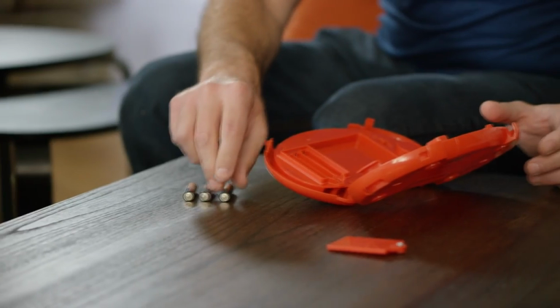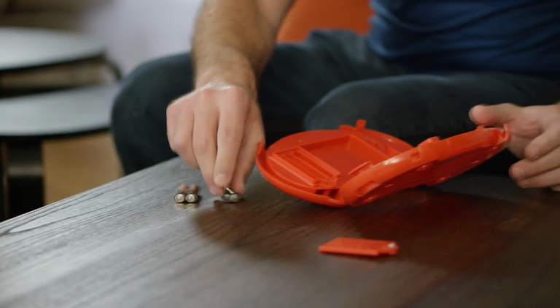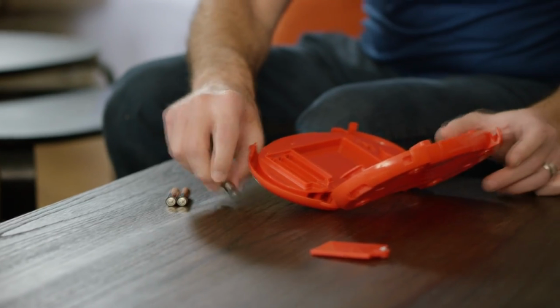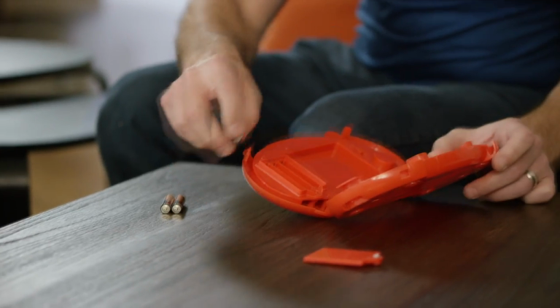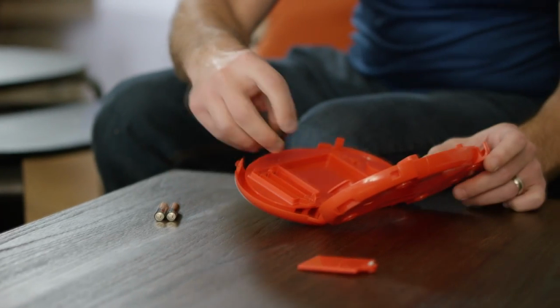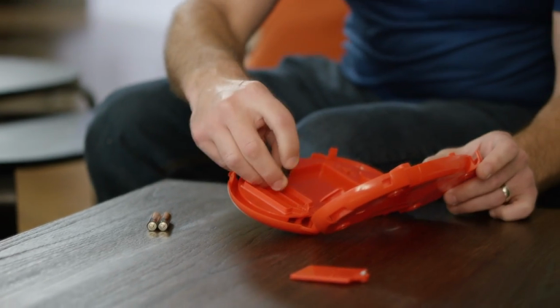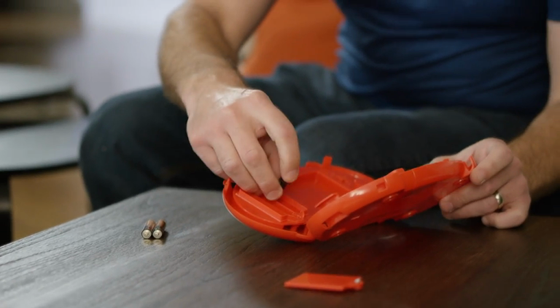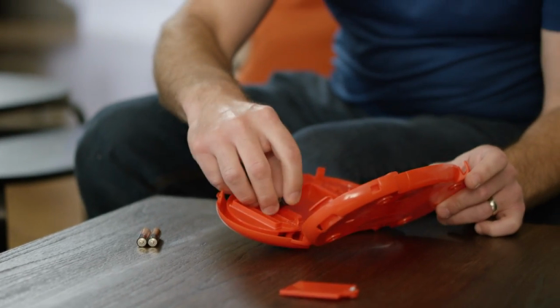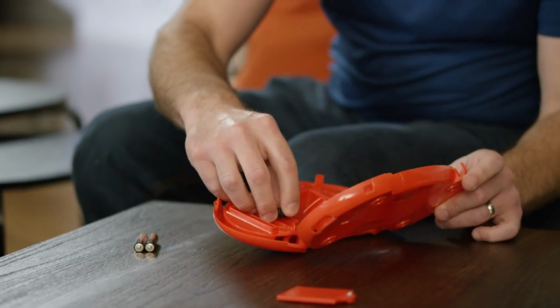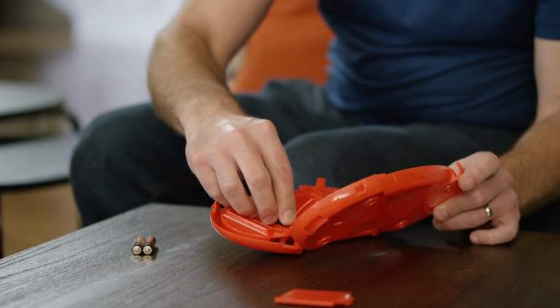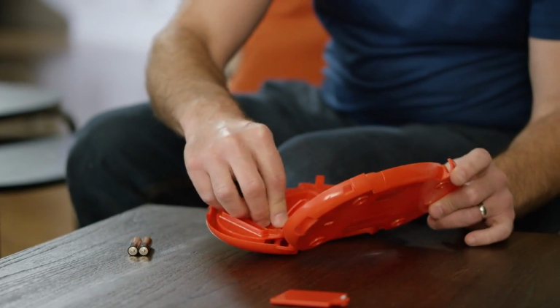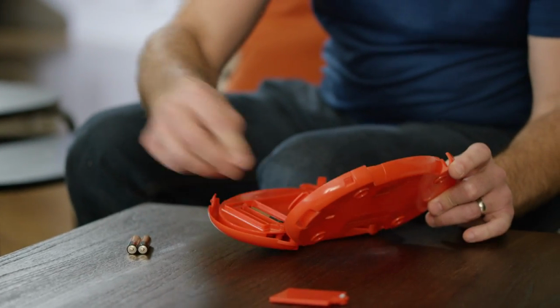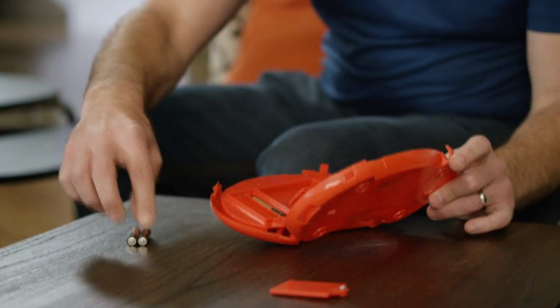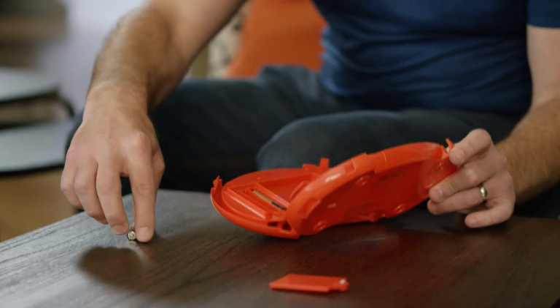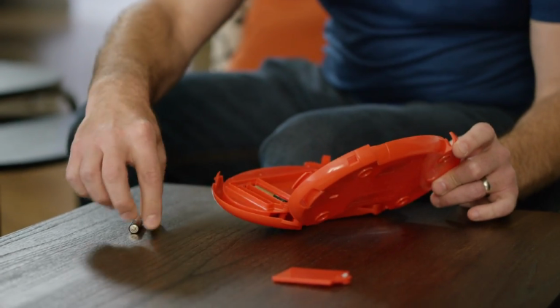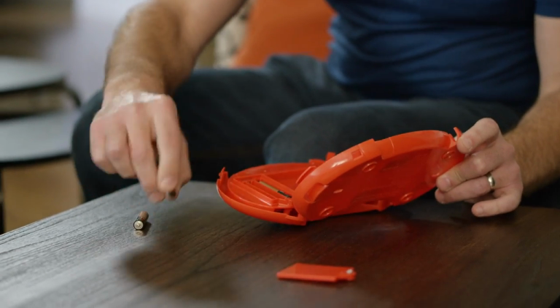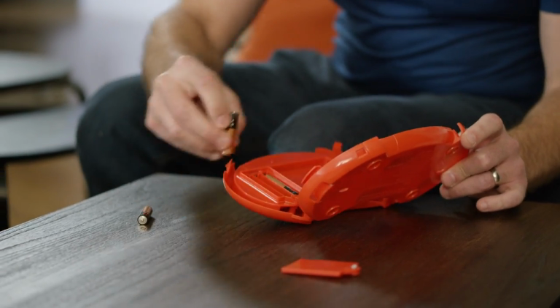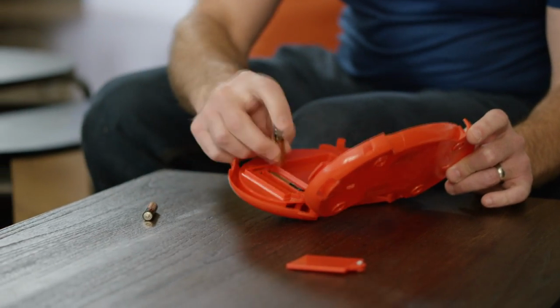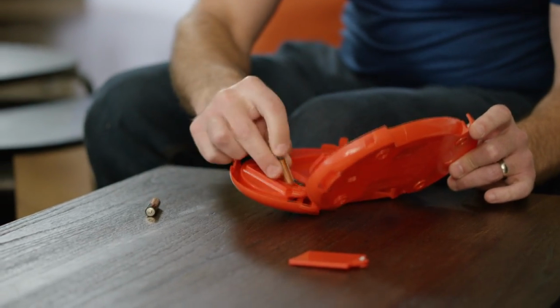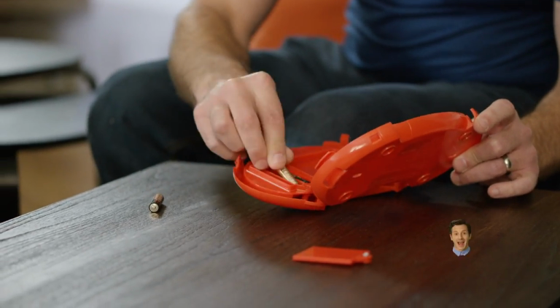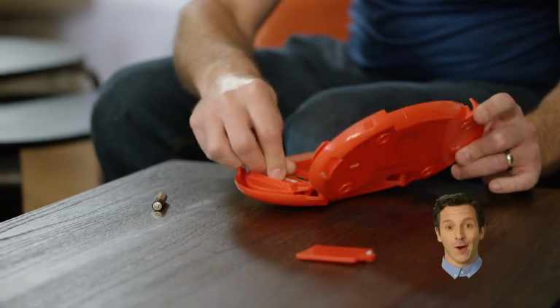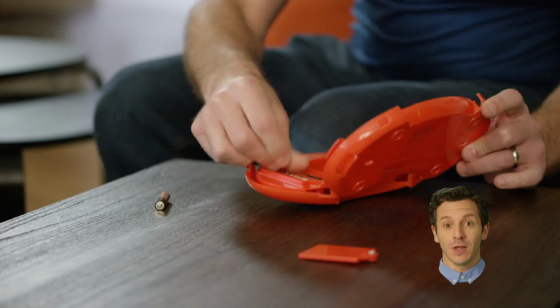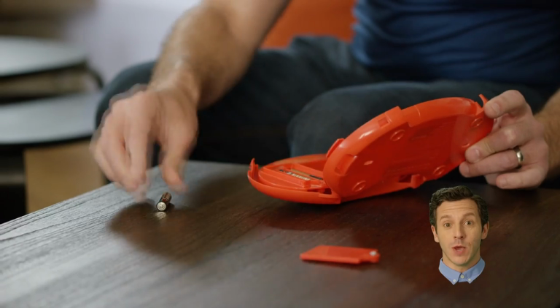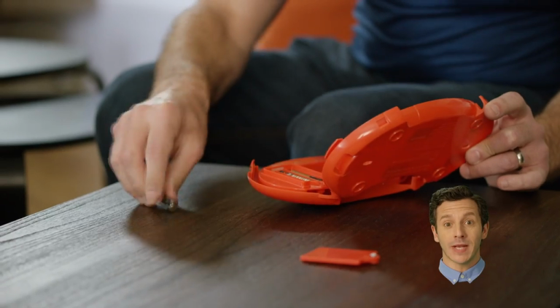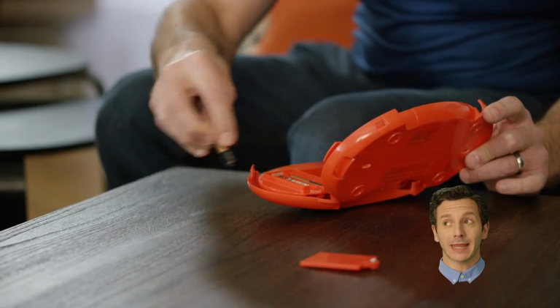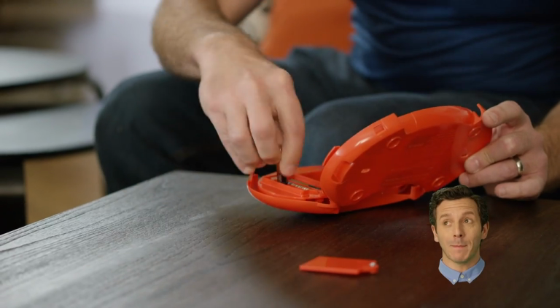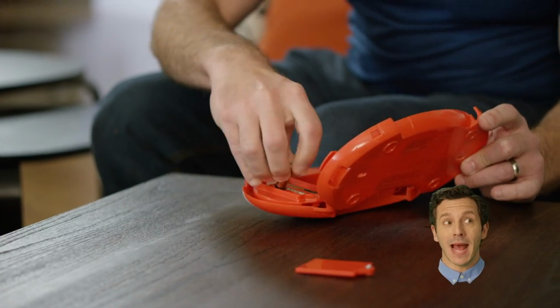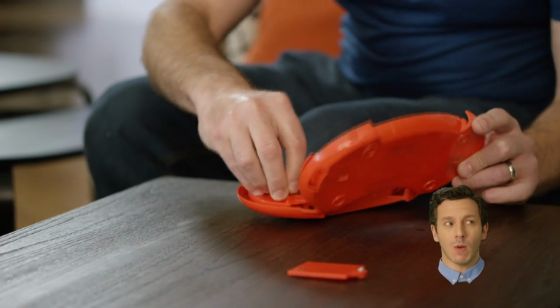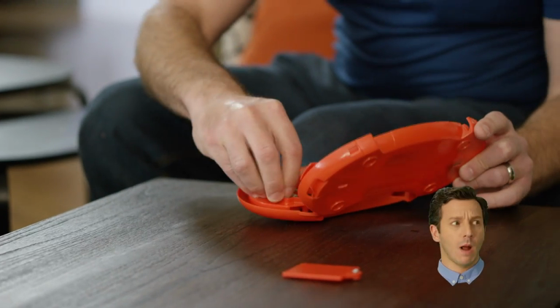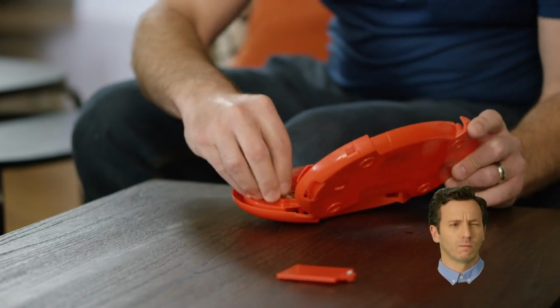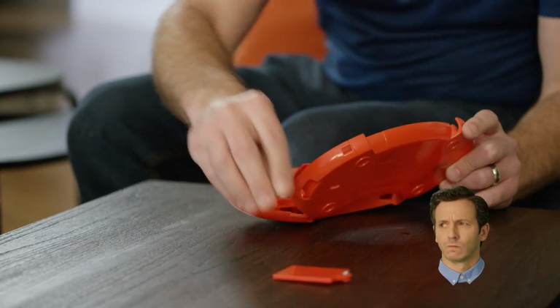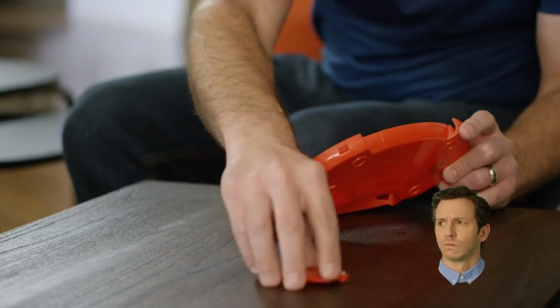Before you start, insert three AAA batteries in the game unit. Now, you got the power! Let's move on.